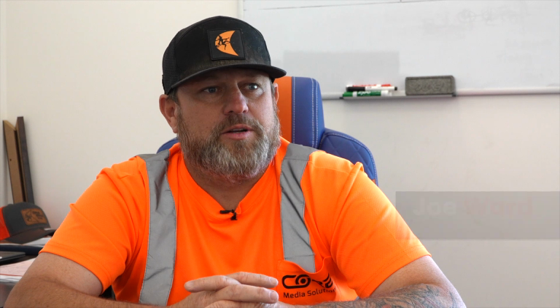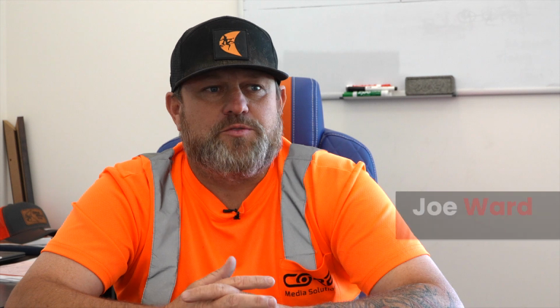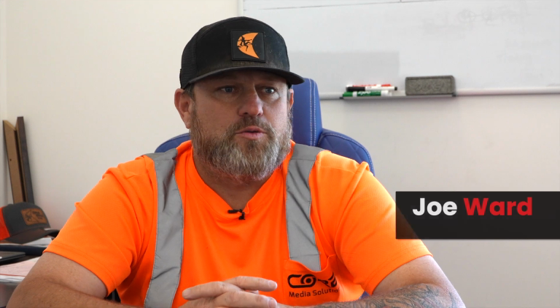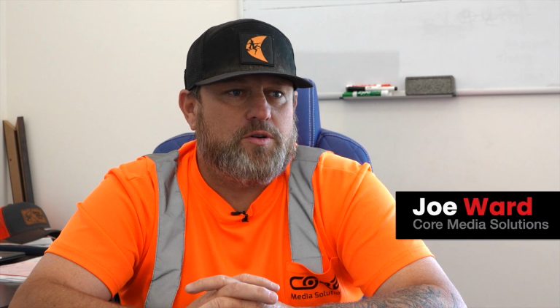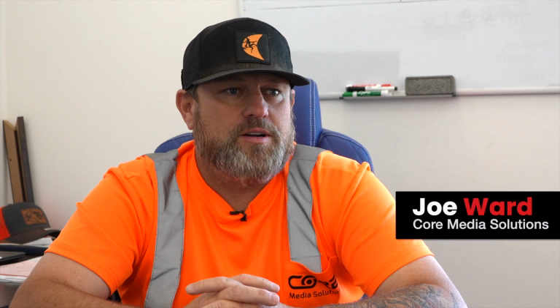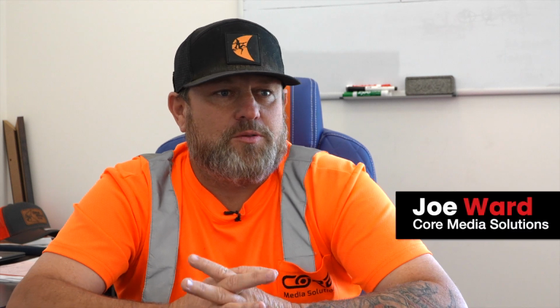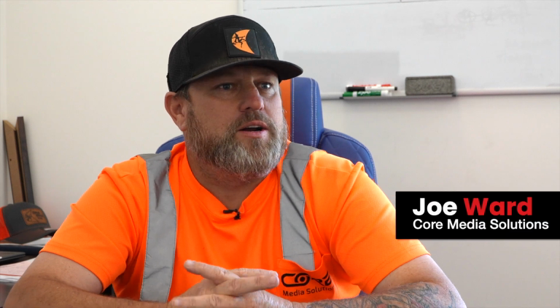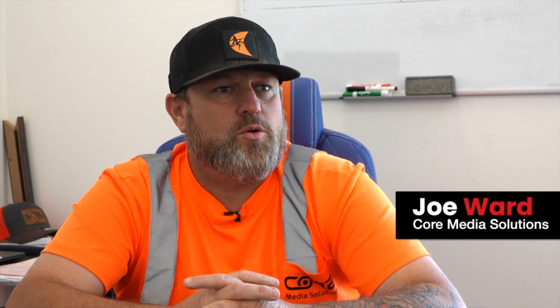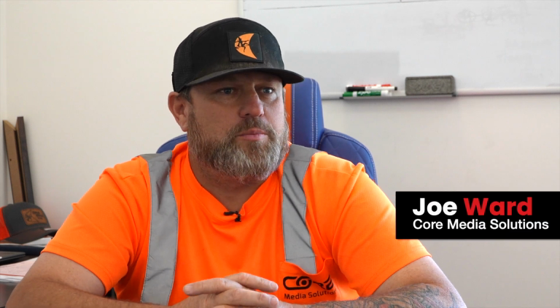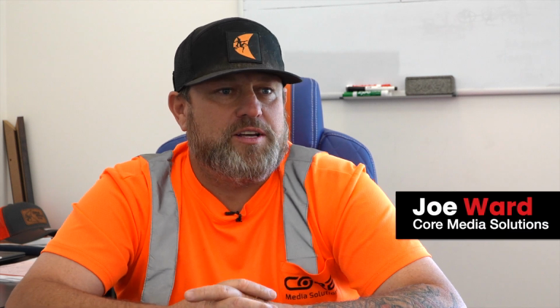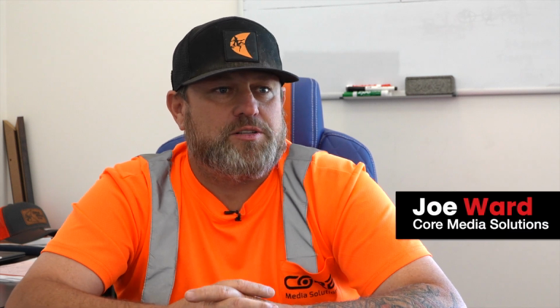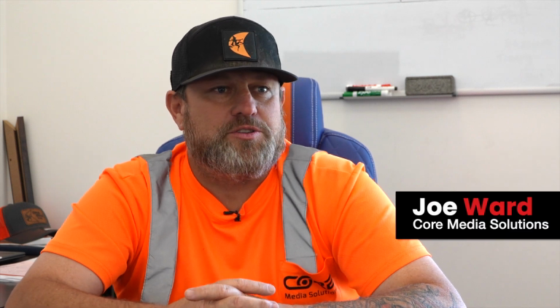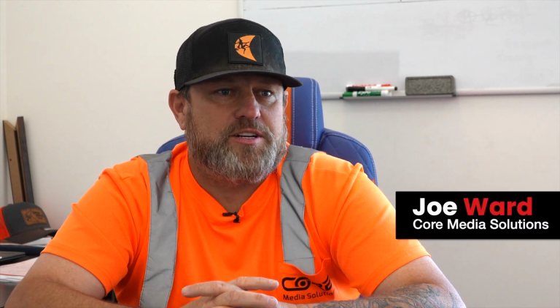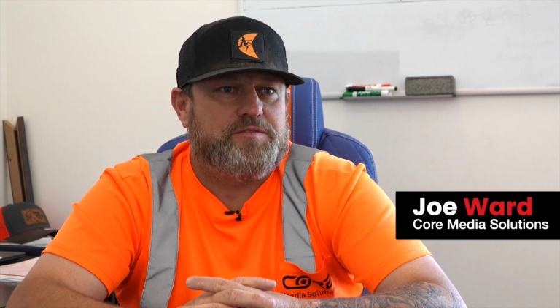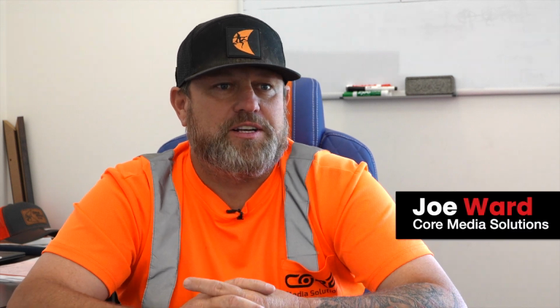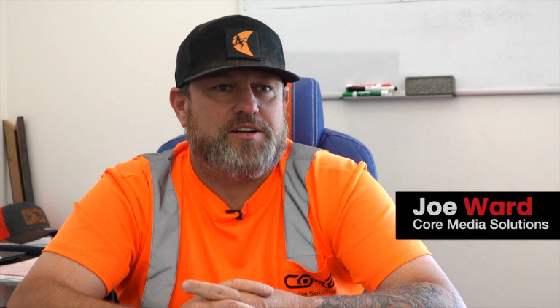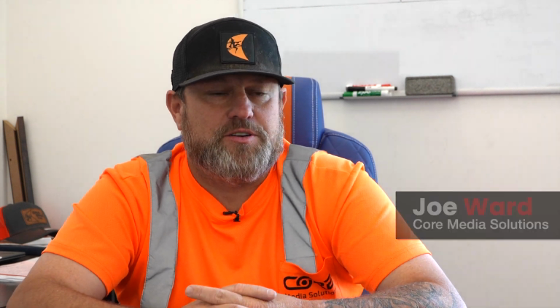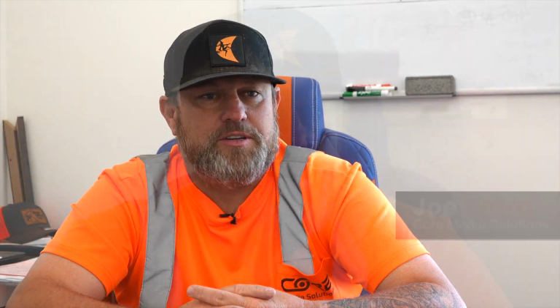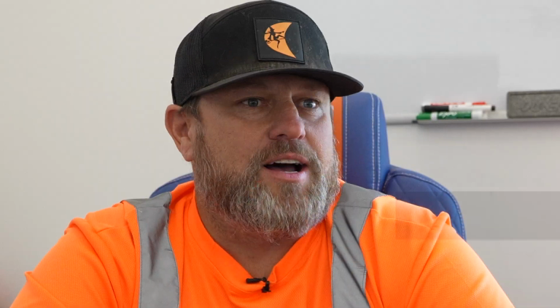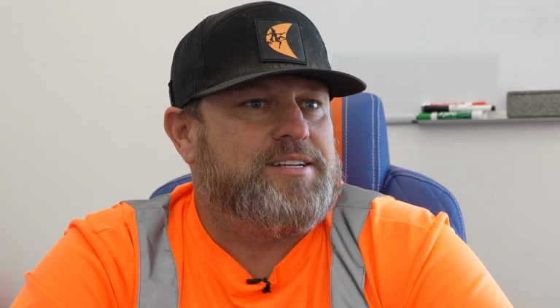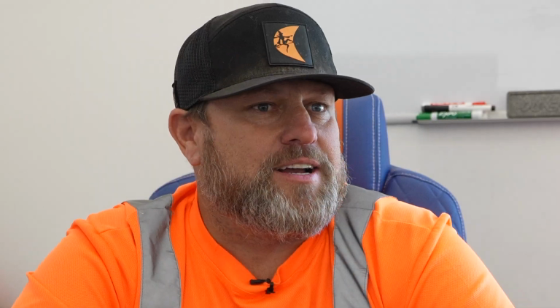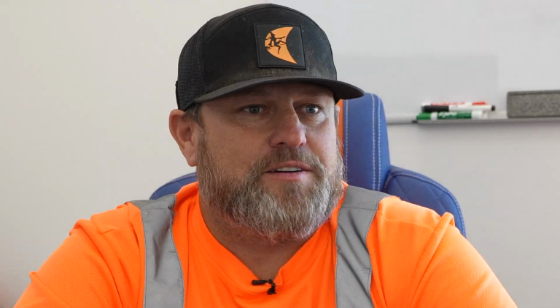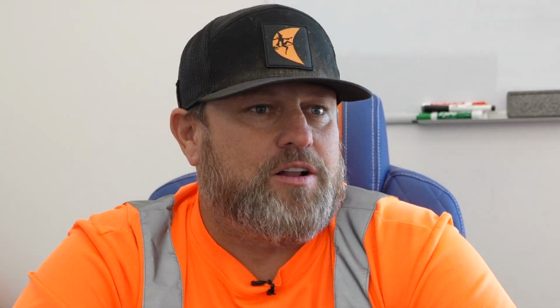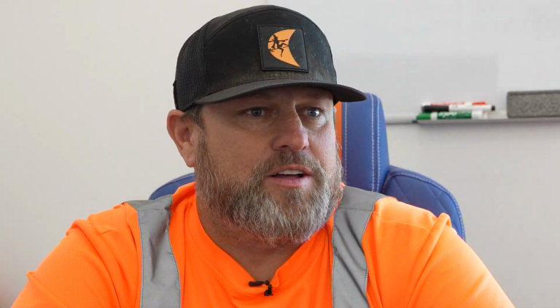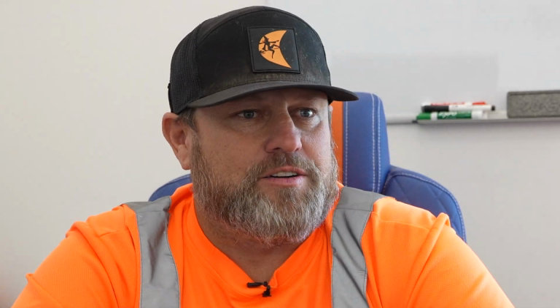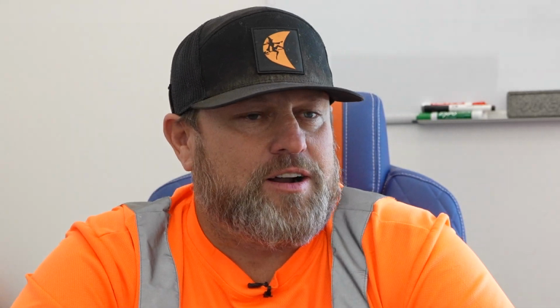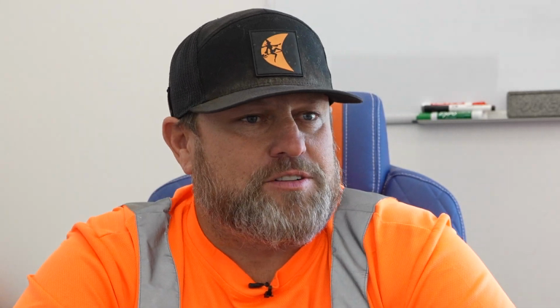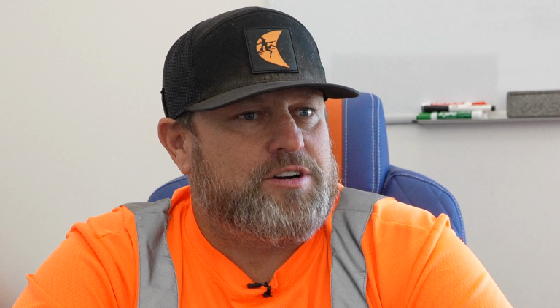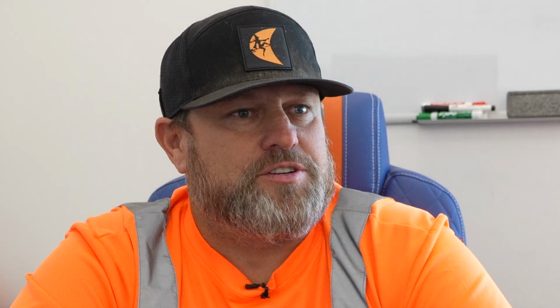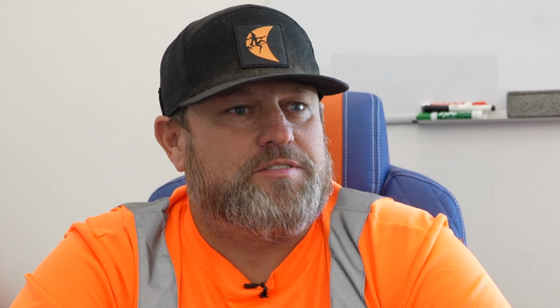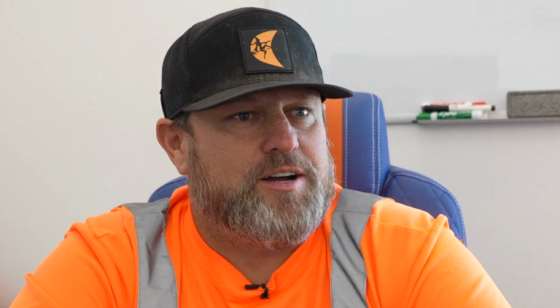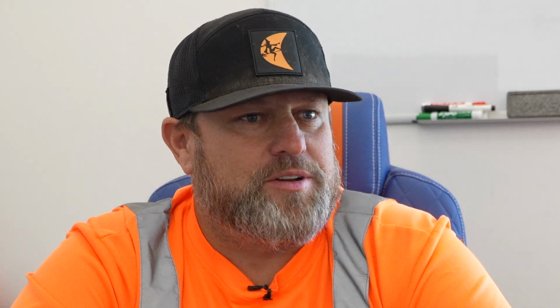My name is Joe Ward. I run Core Media Solutions here in Phoenix, Arizona. I take care of all of the underground construction here for the company.